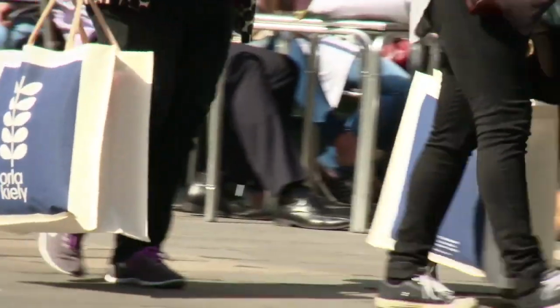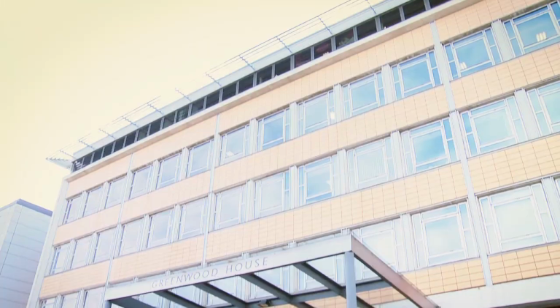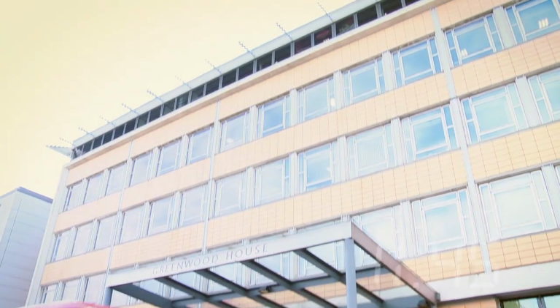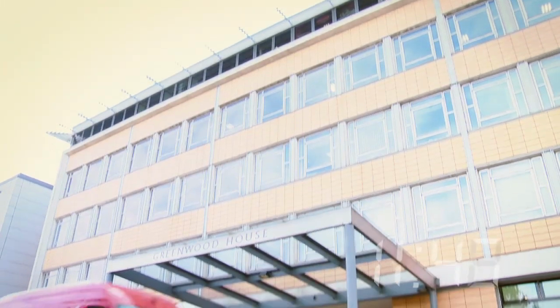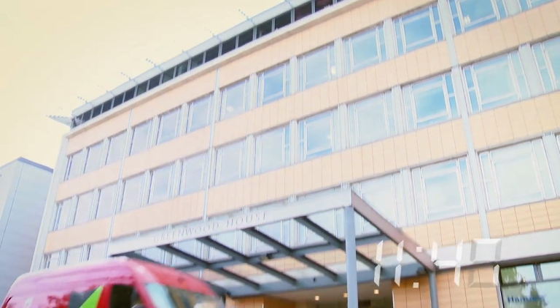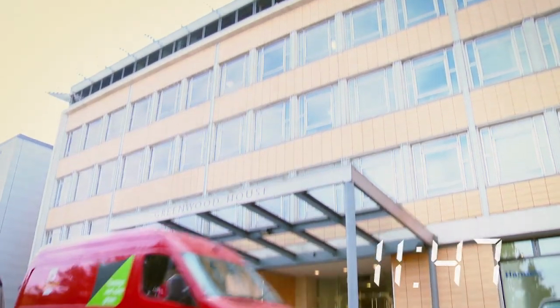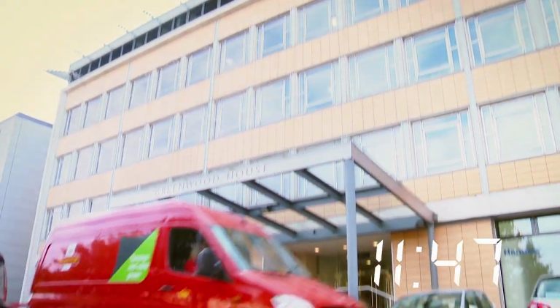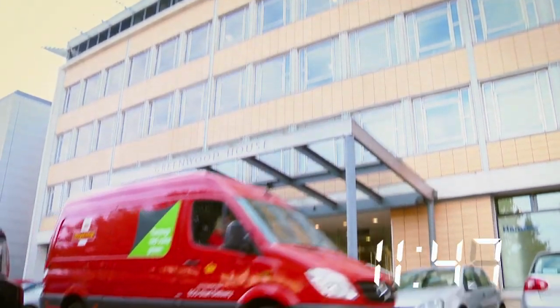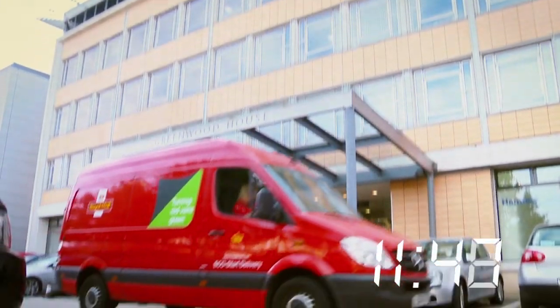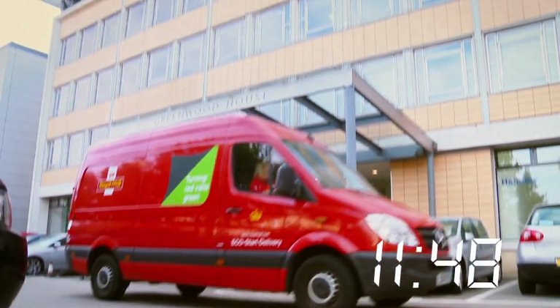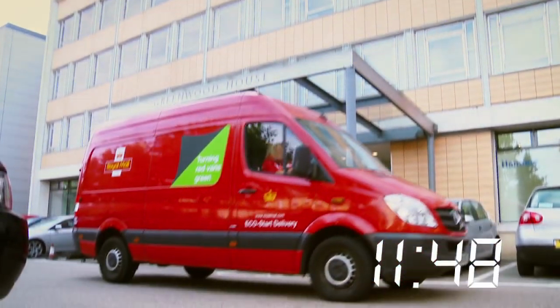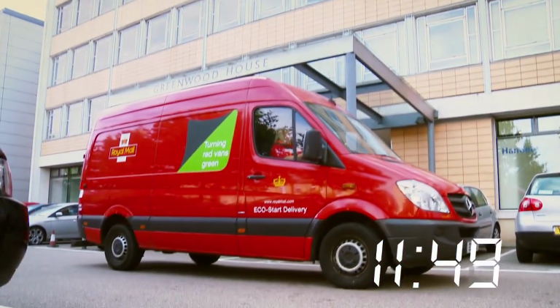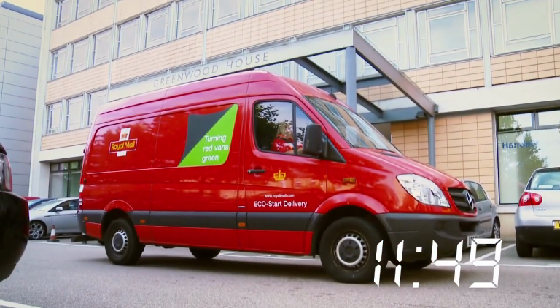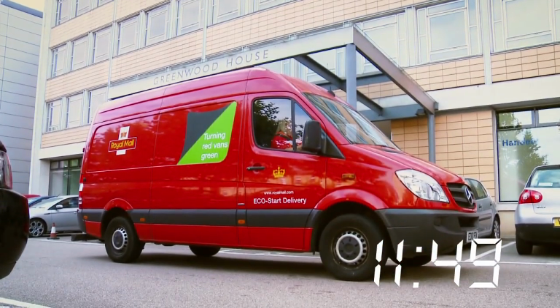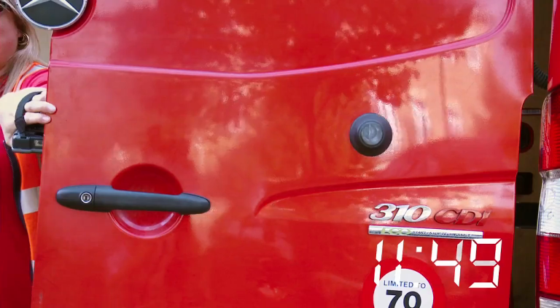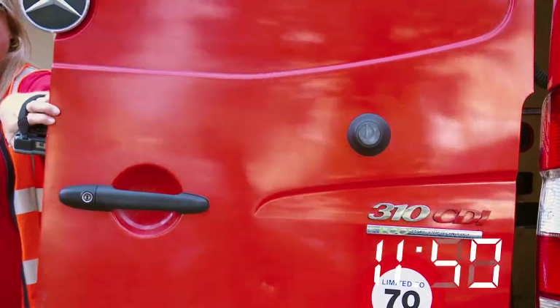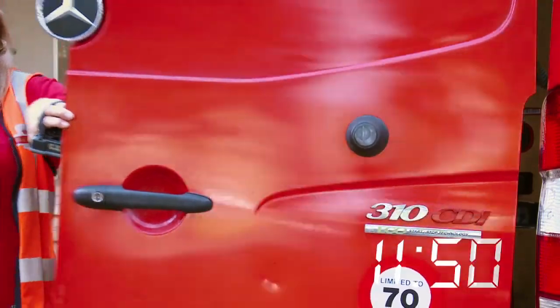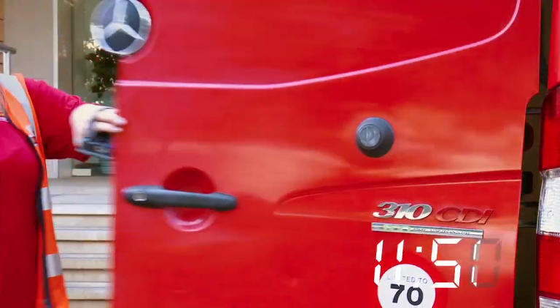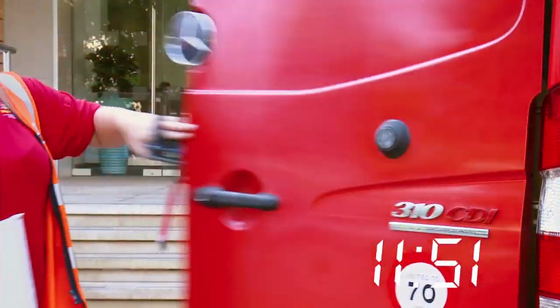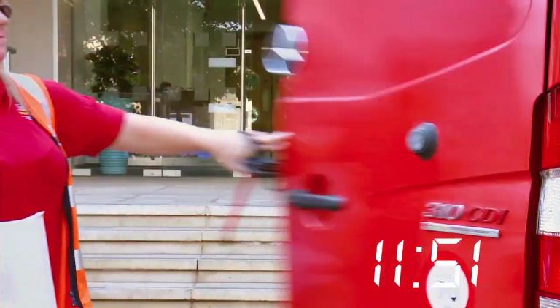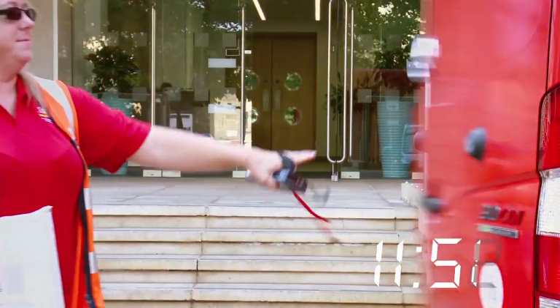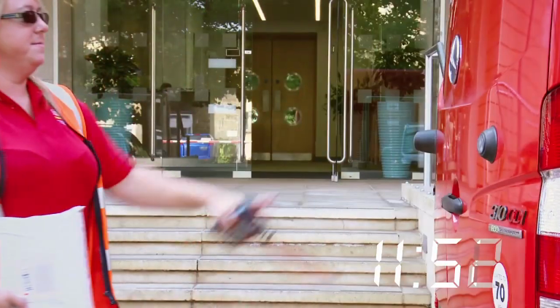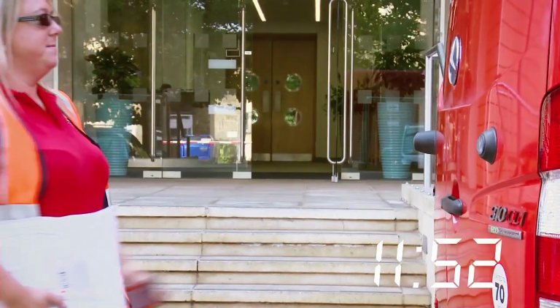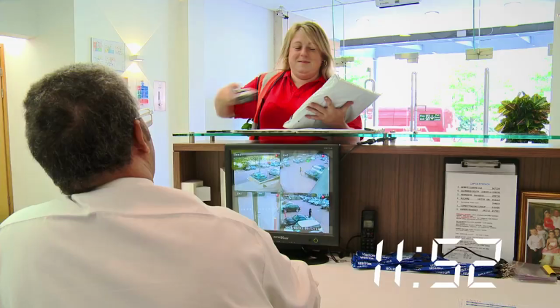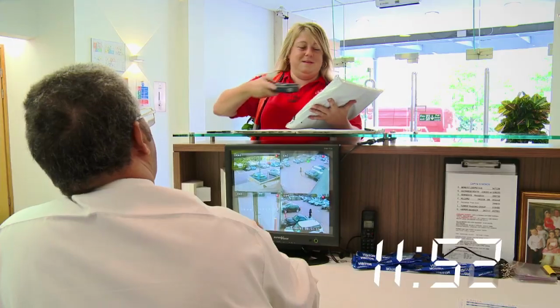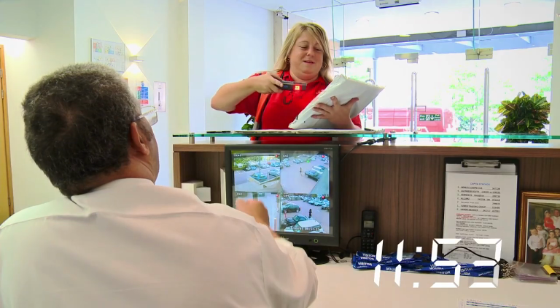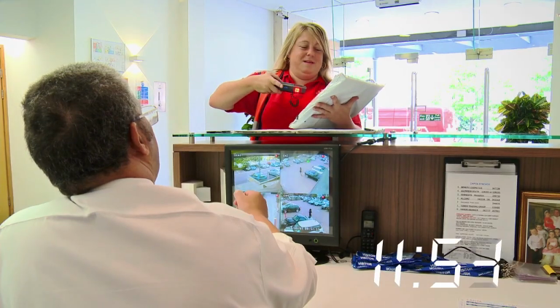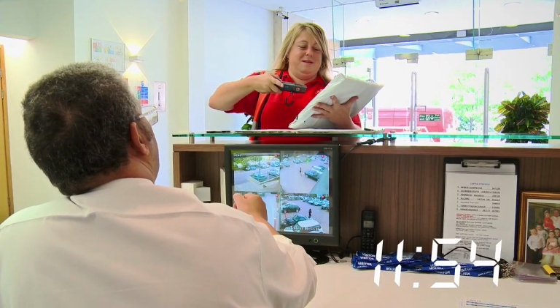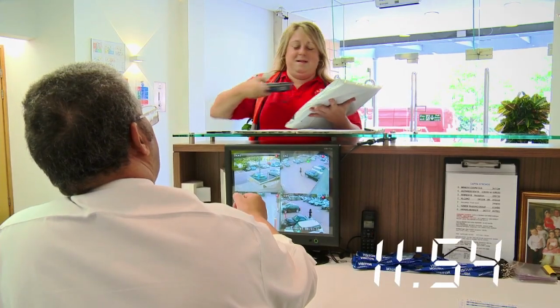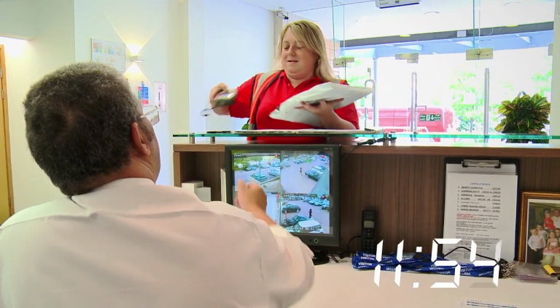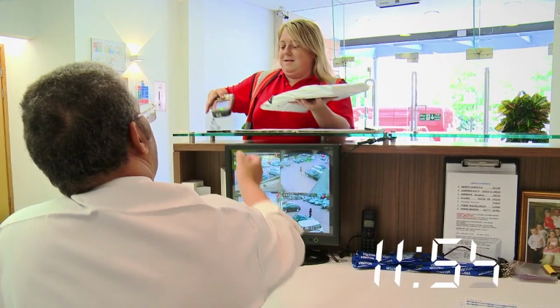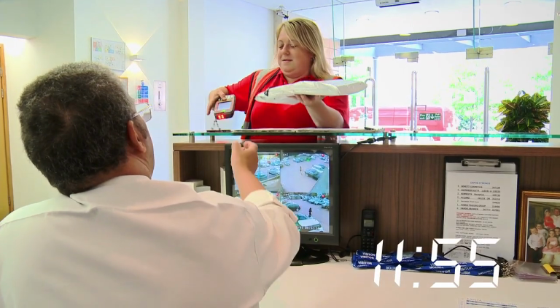As well as replenishing stock, Royal Mail Relay can deliver urgent documents to head offices and branch networks.